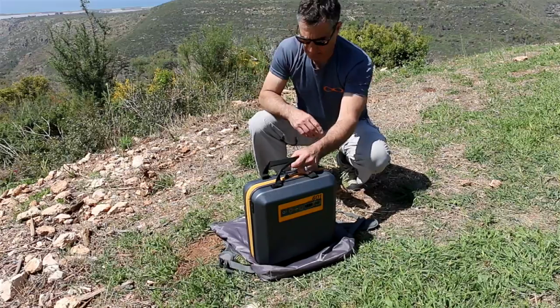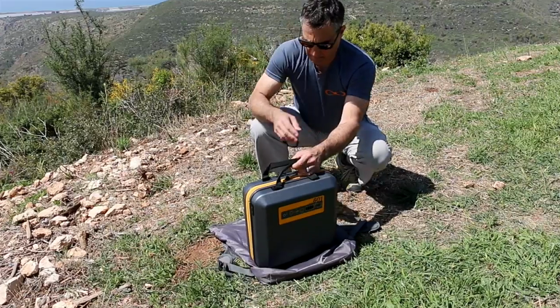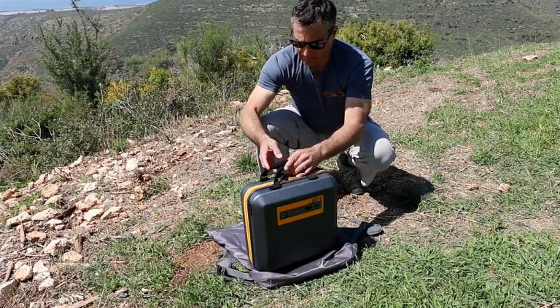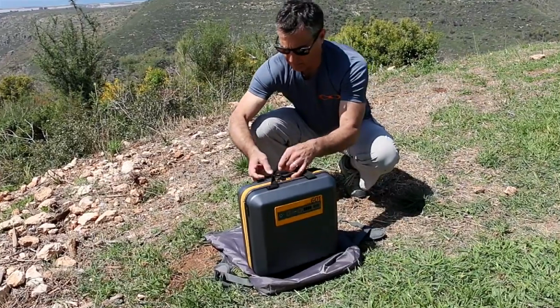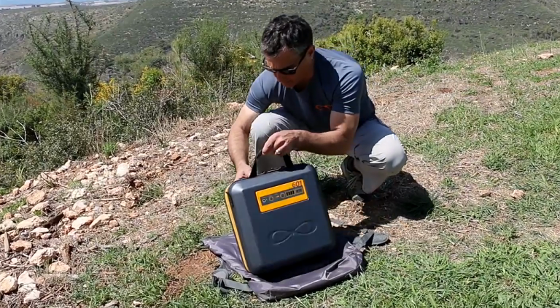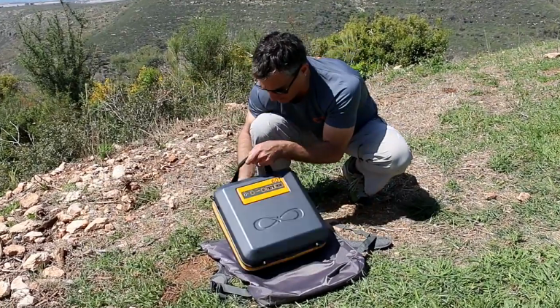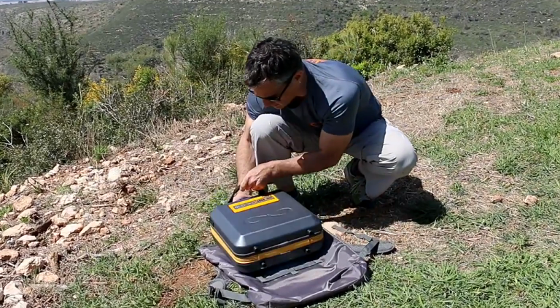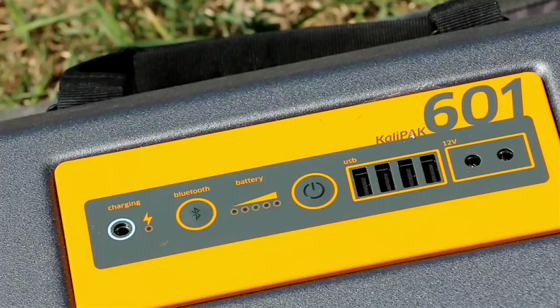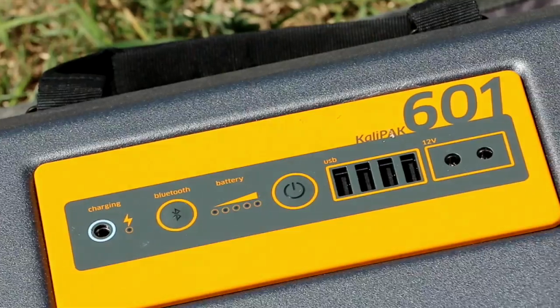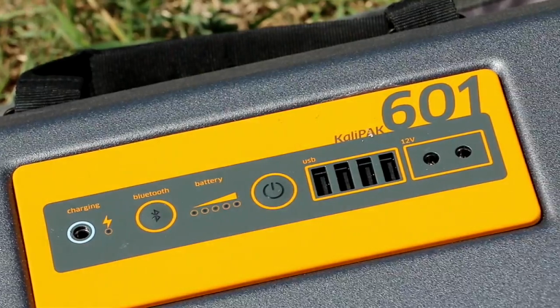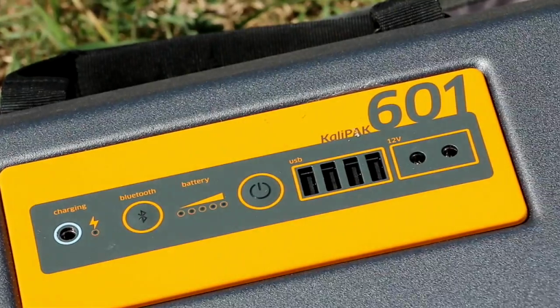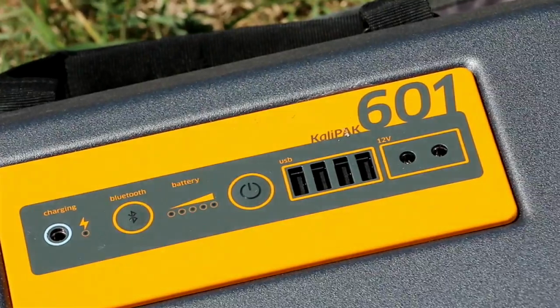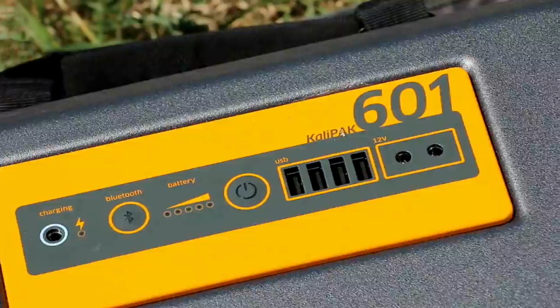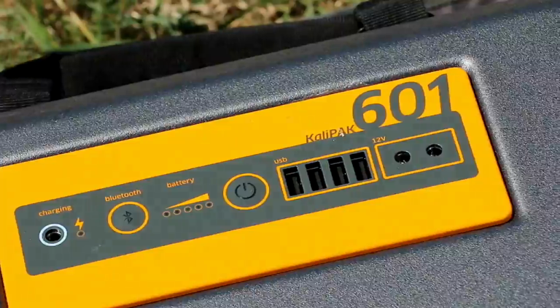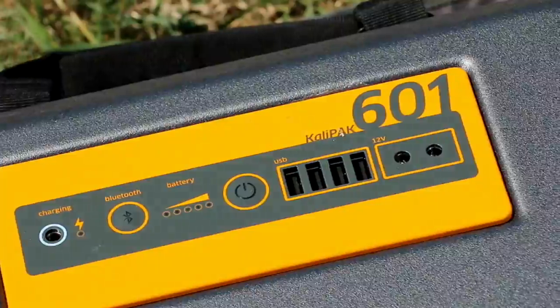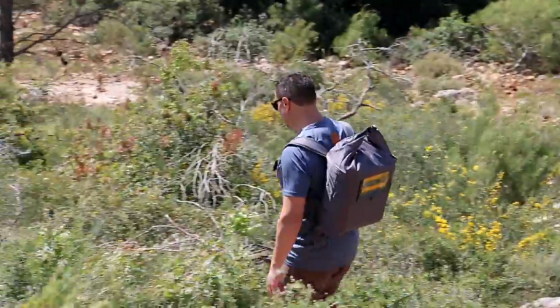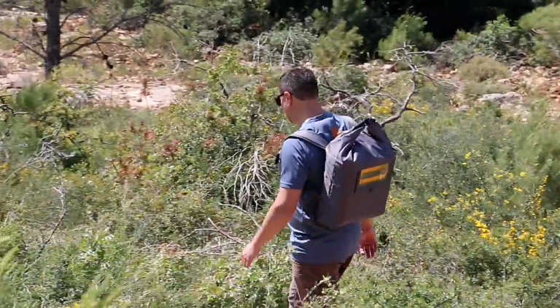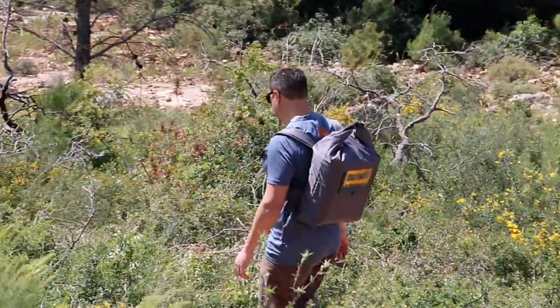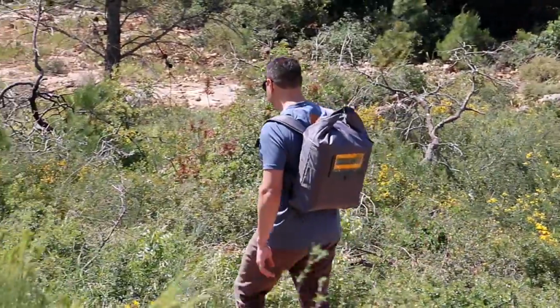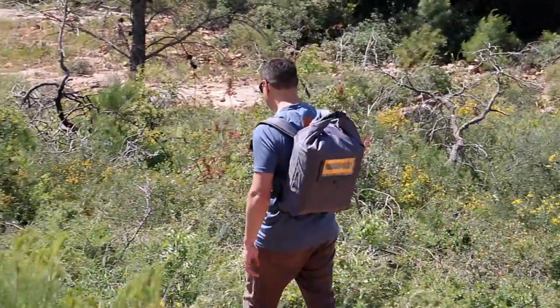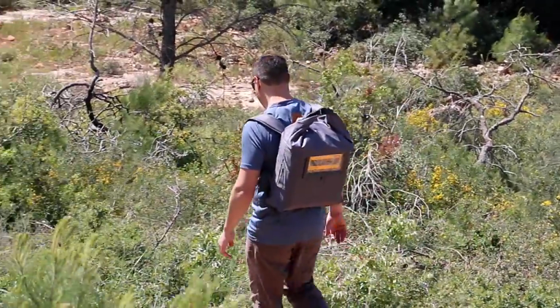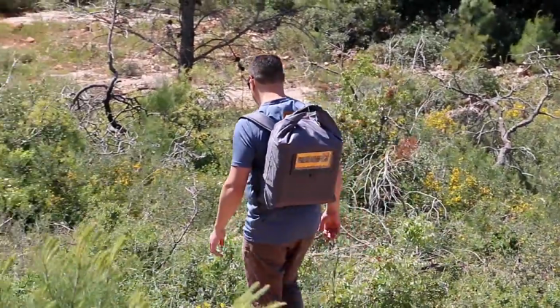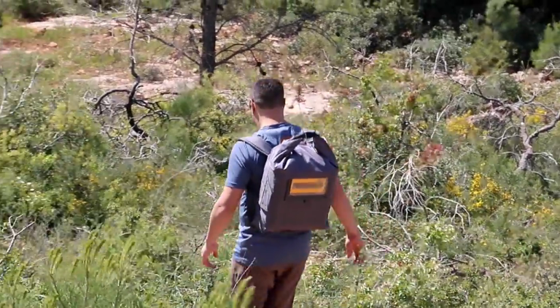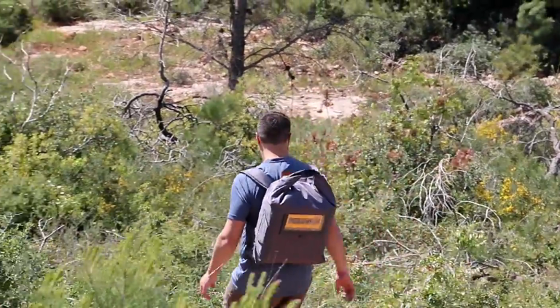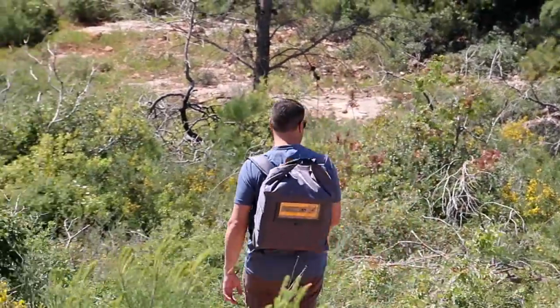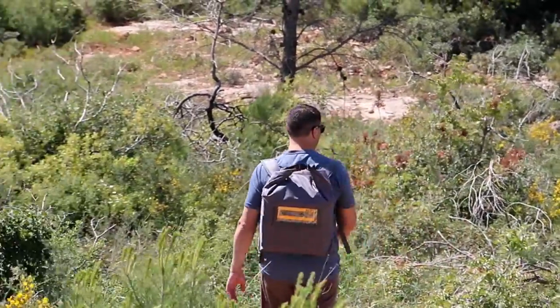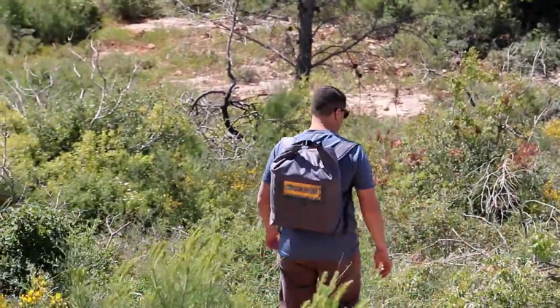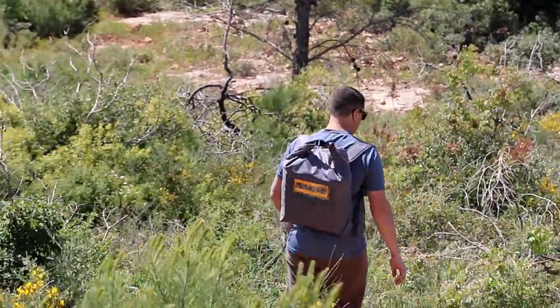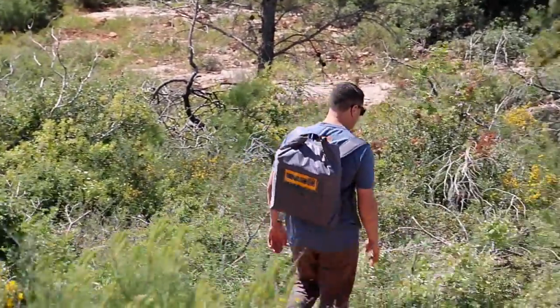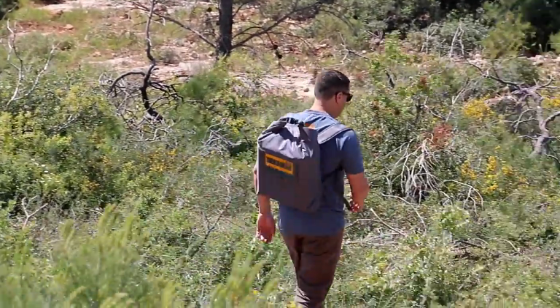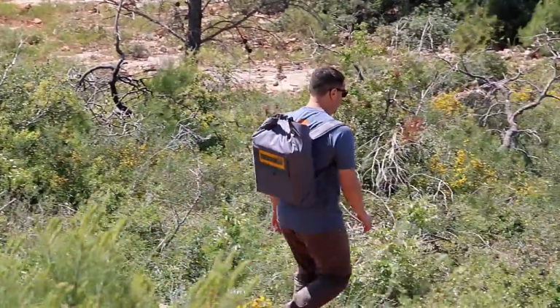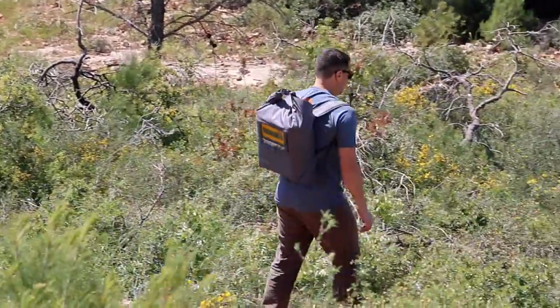That's why we've designed this. The CaliPak — a portable solar energy kit that meets dozens of off-grid energy needs.